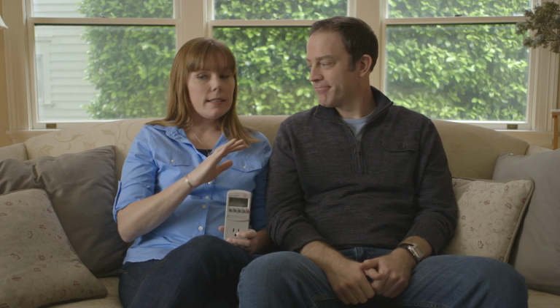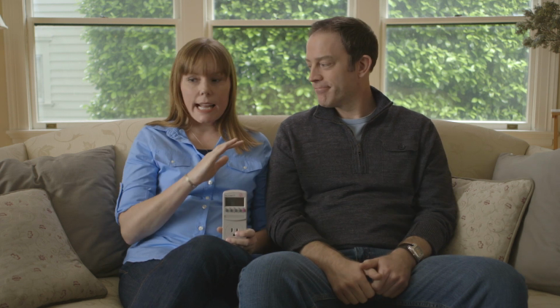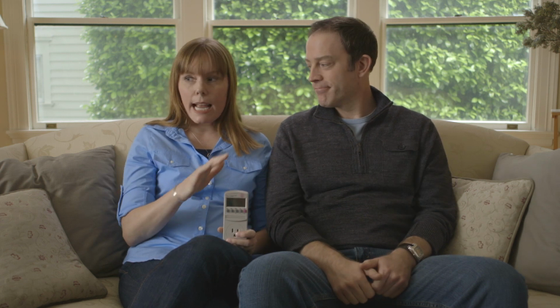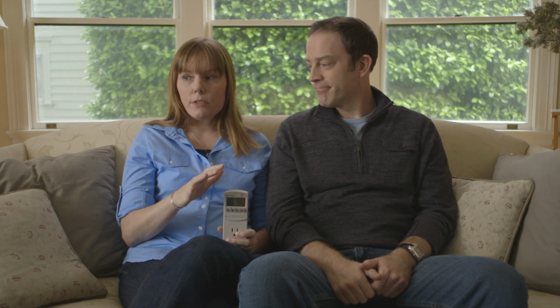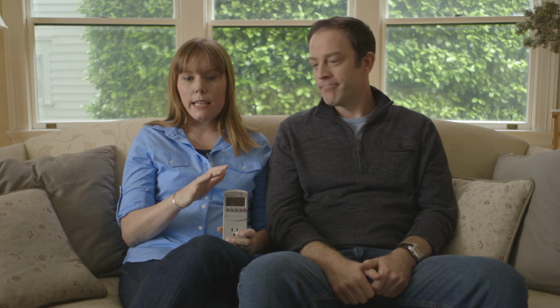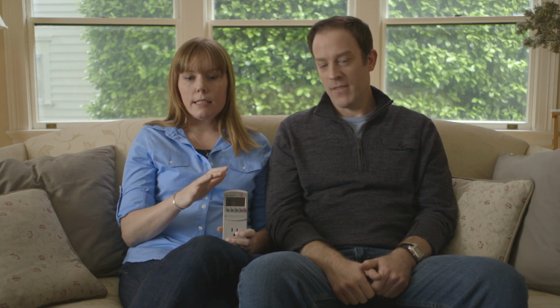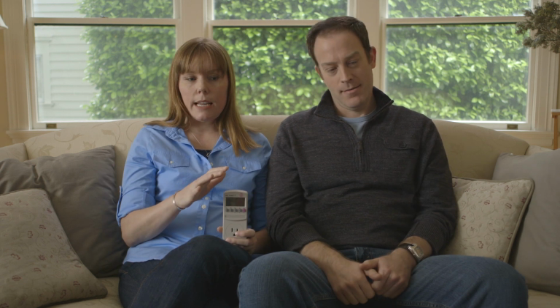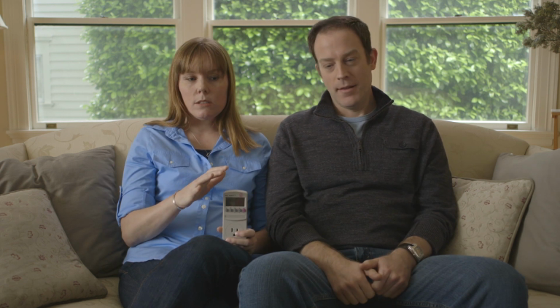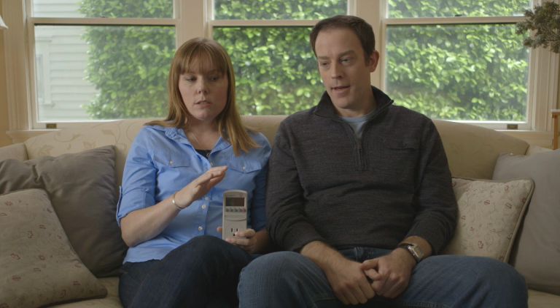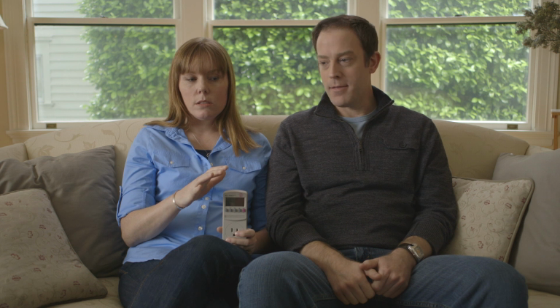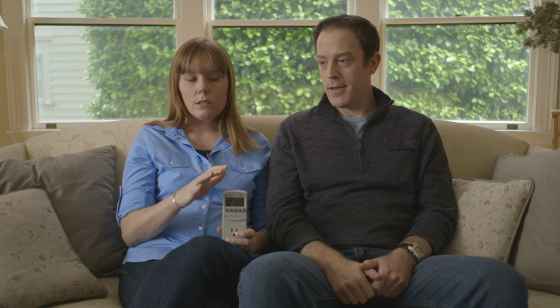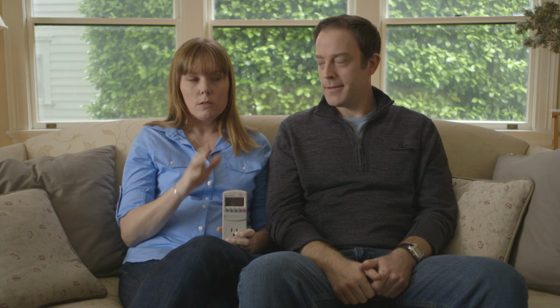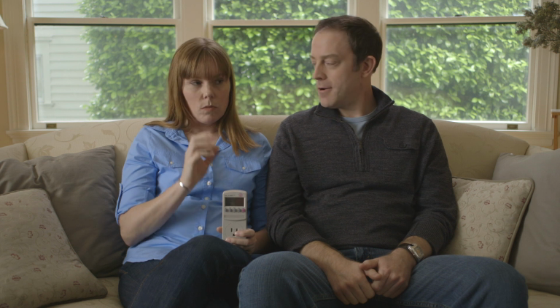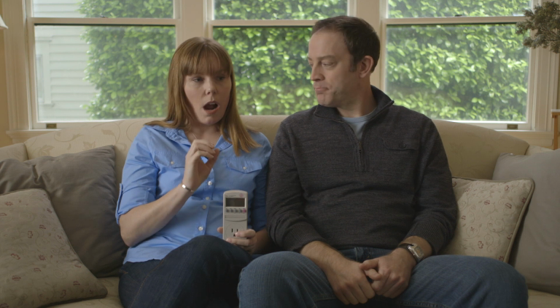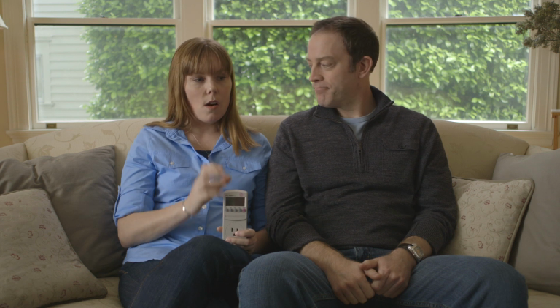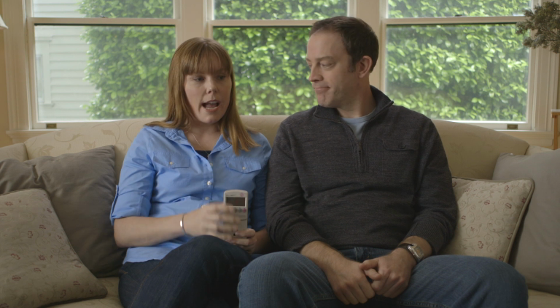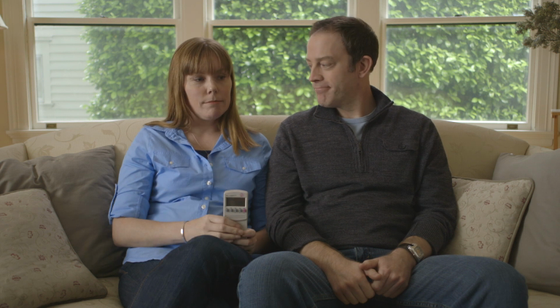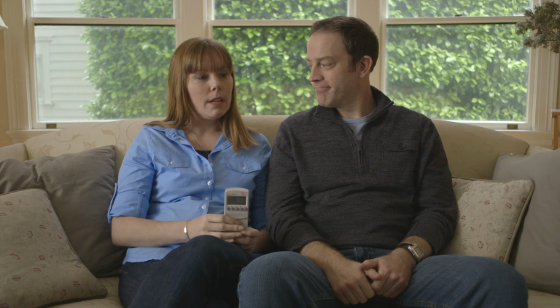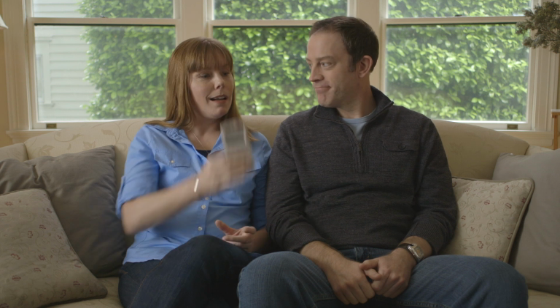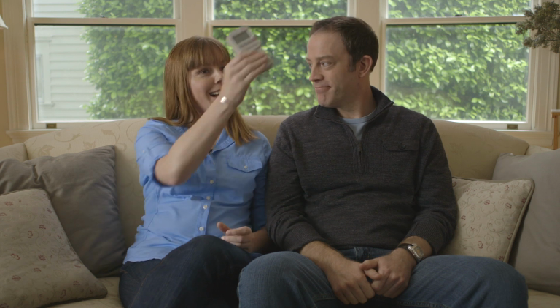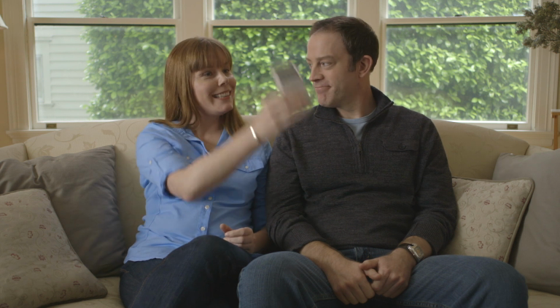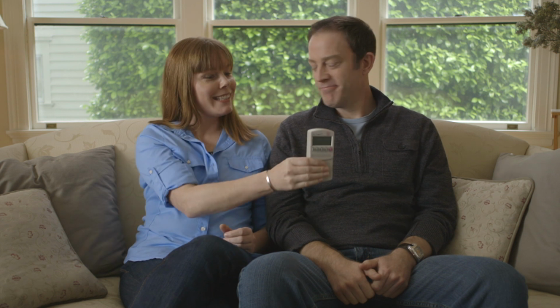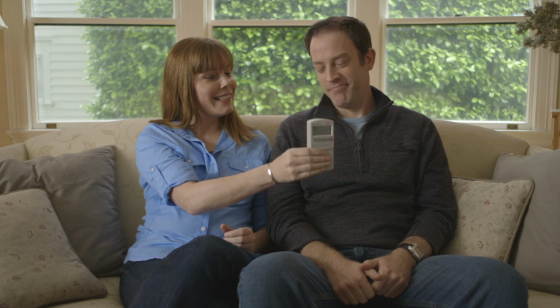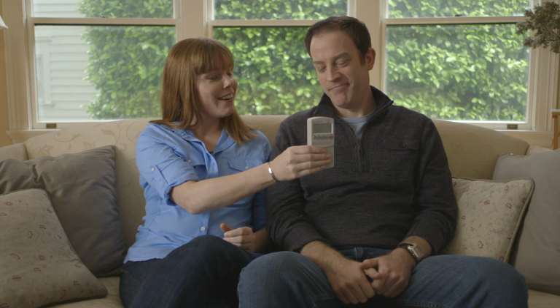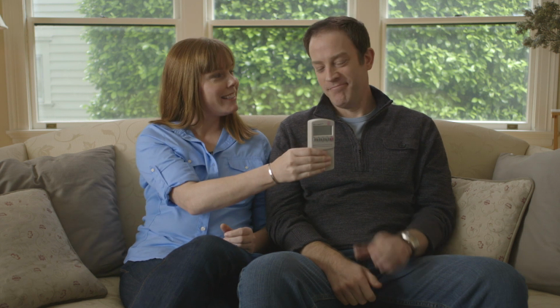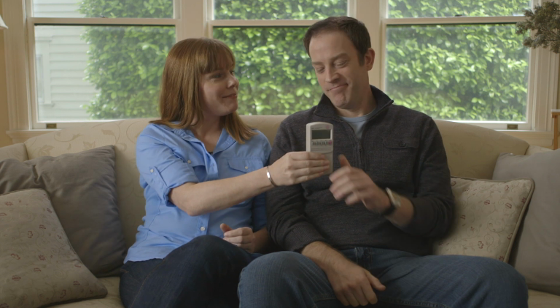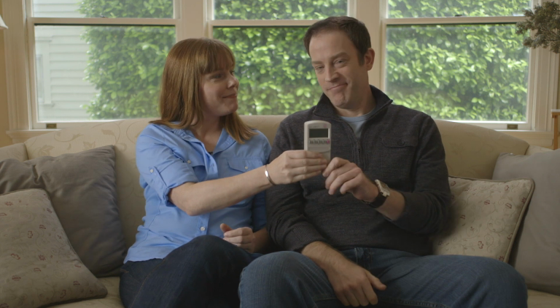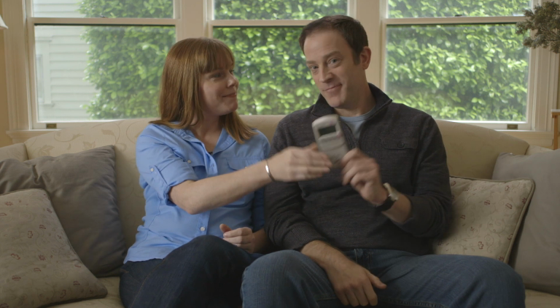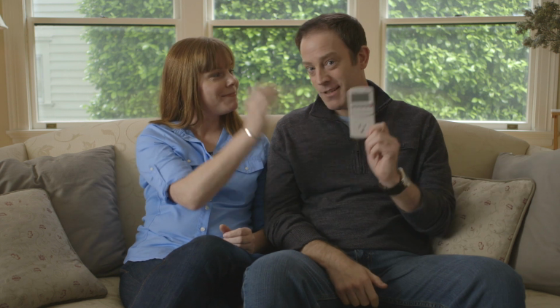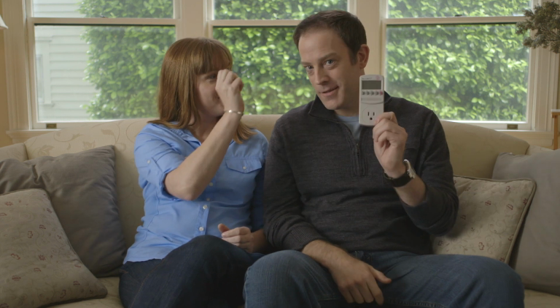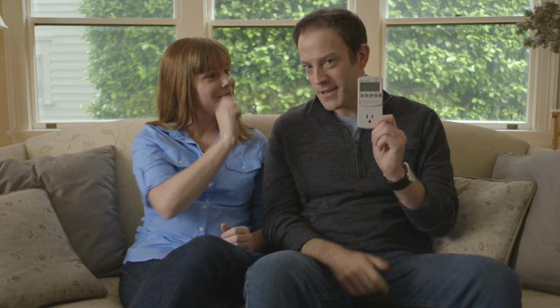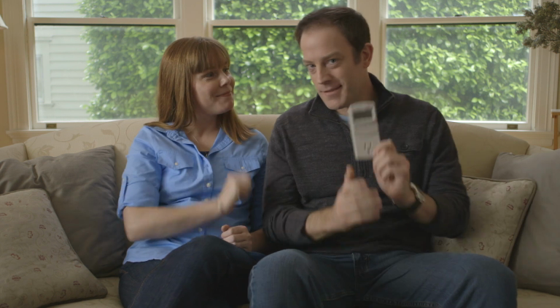Is that everything, Stan? I think so. Alright, let's get started. Let's do this.